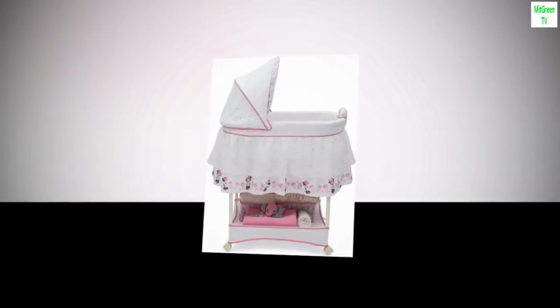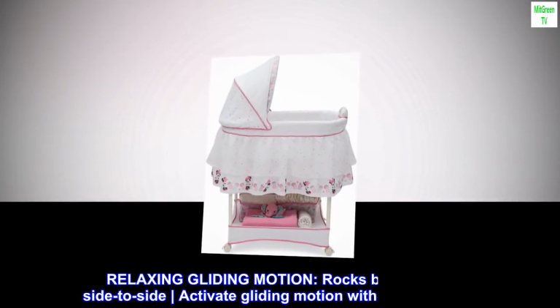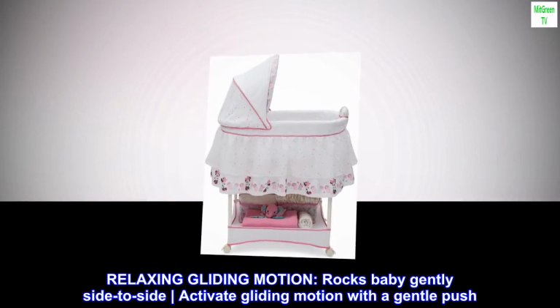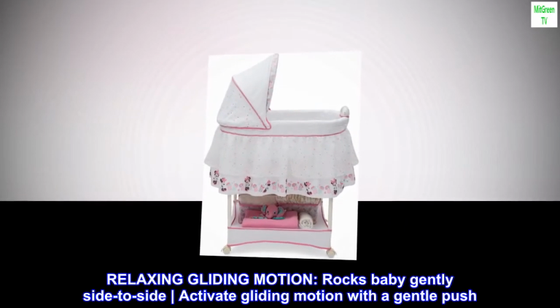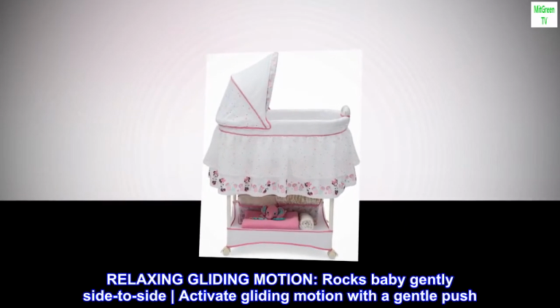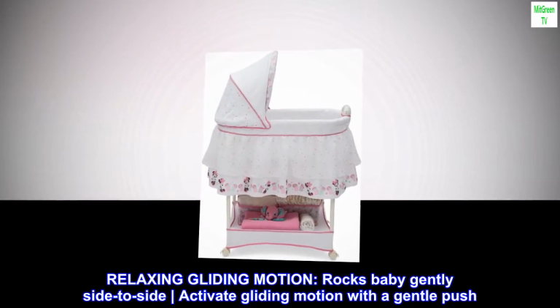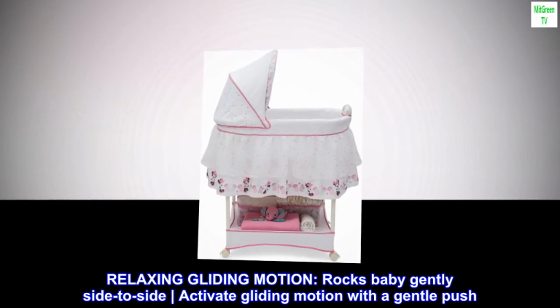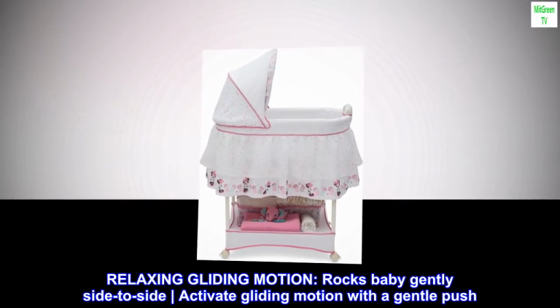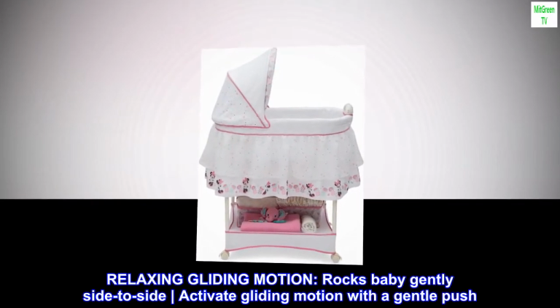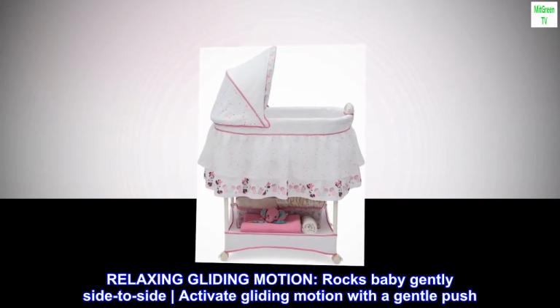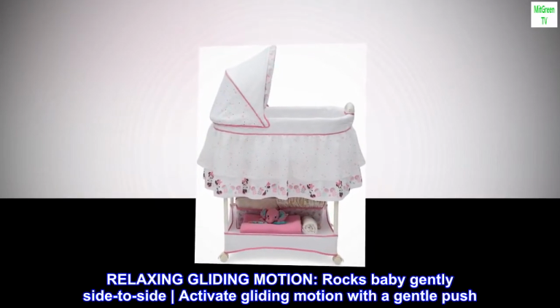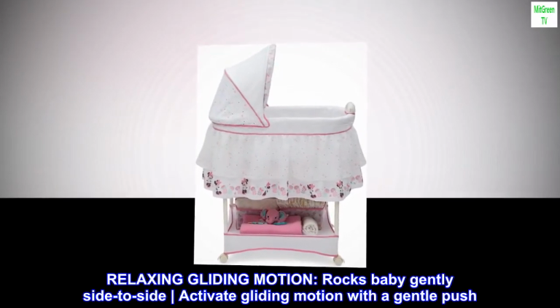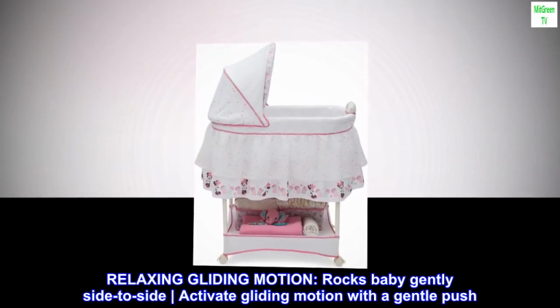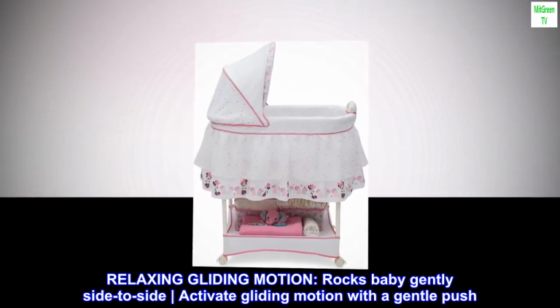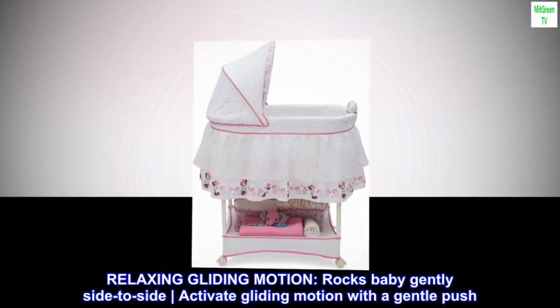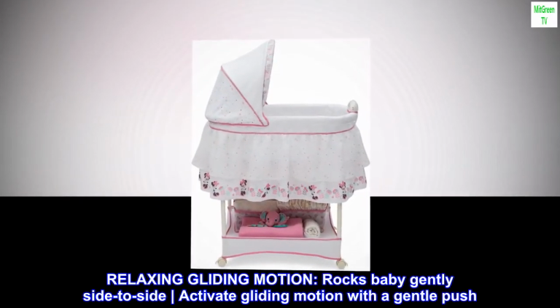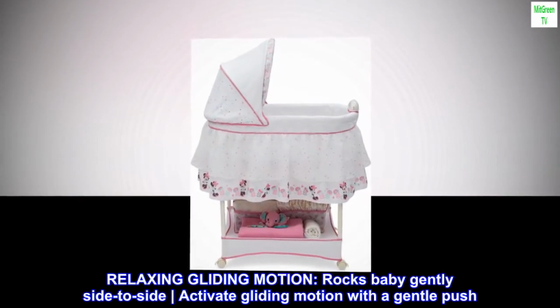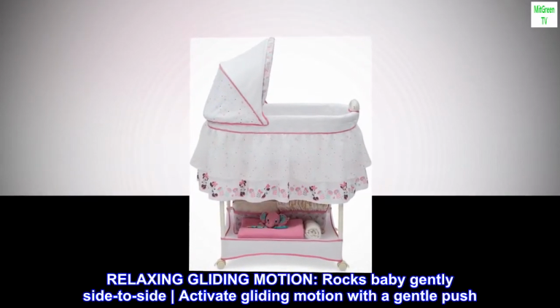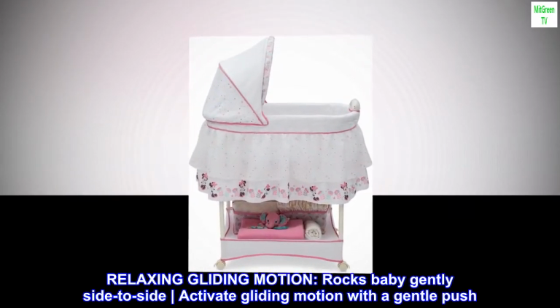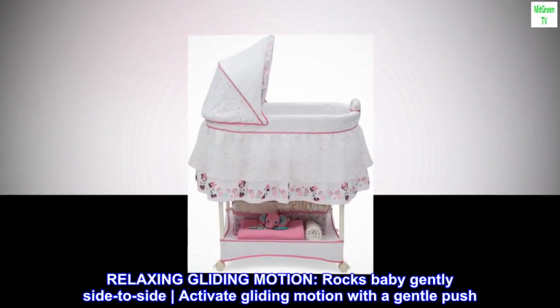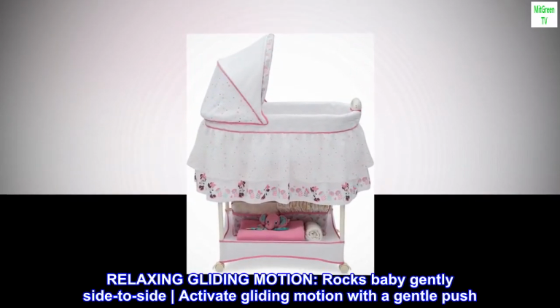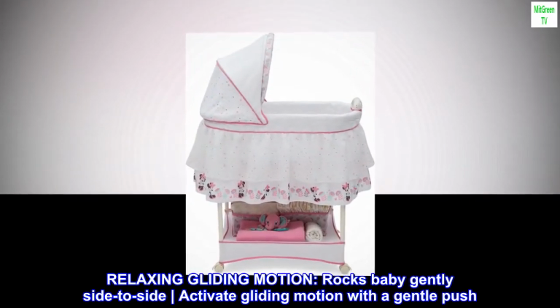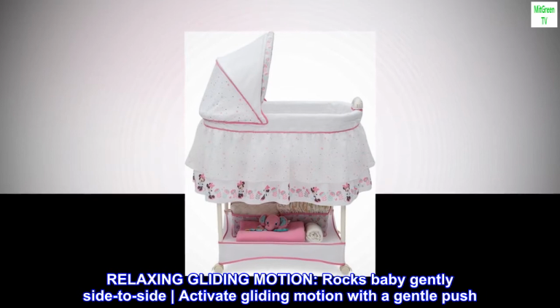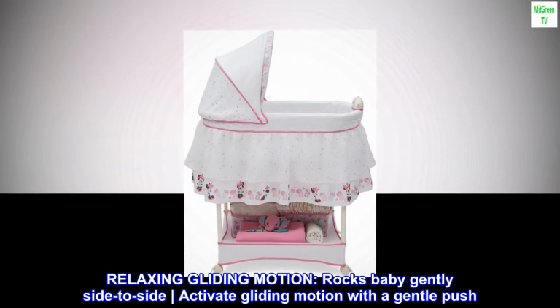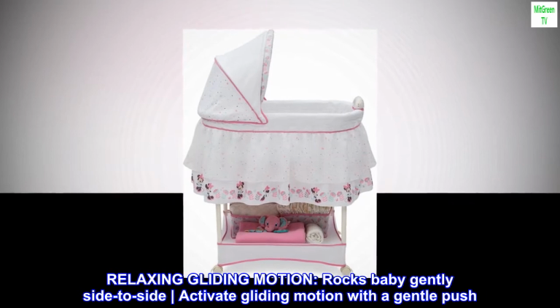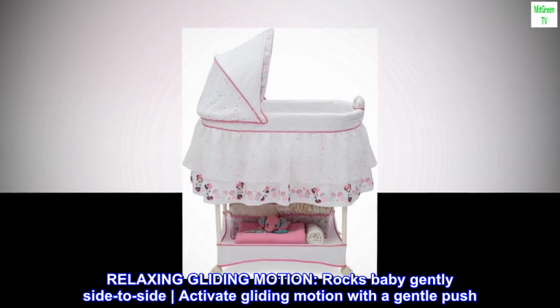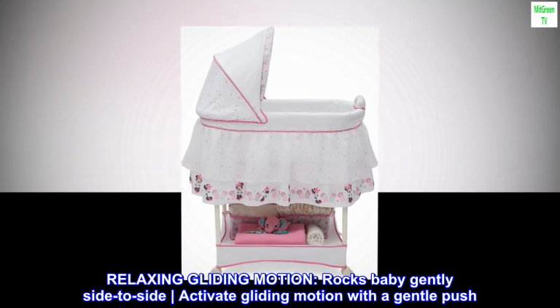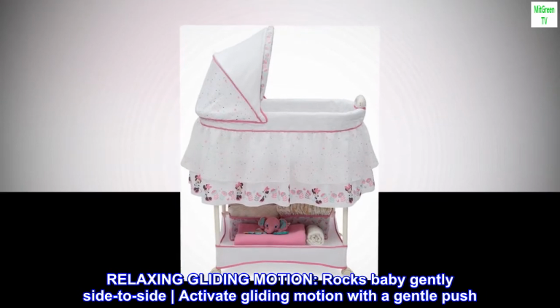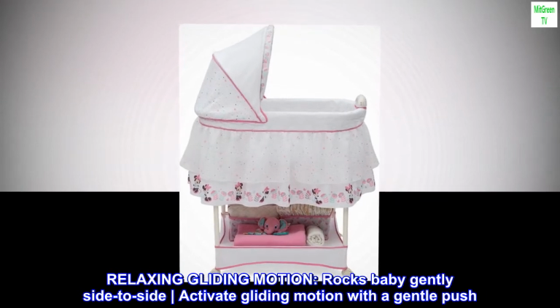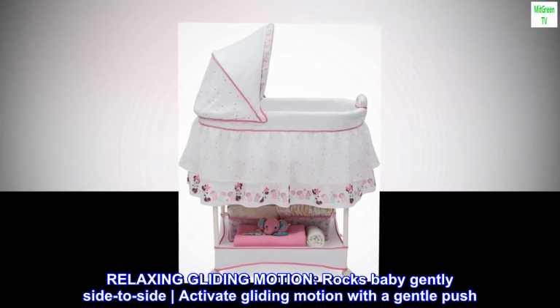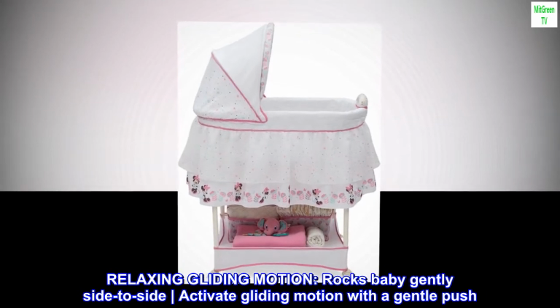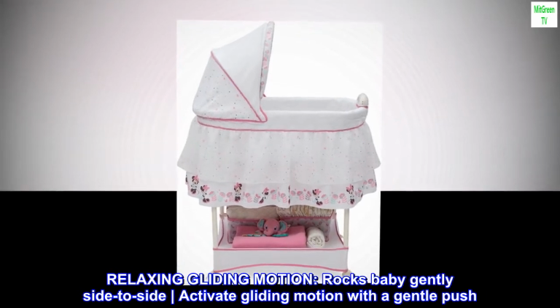Relaxing gliding motion rocks baby gently side to side. Activate the gliding motion with a gentle push.